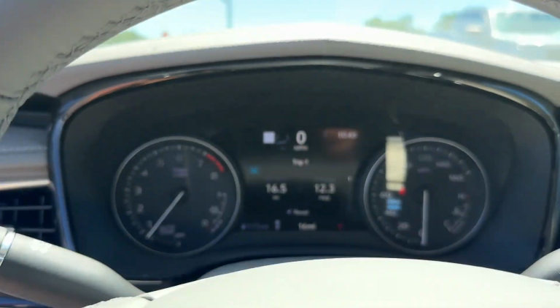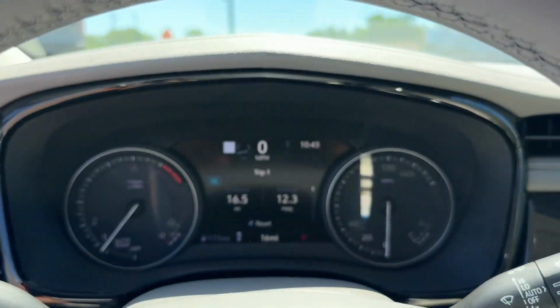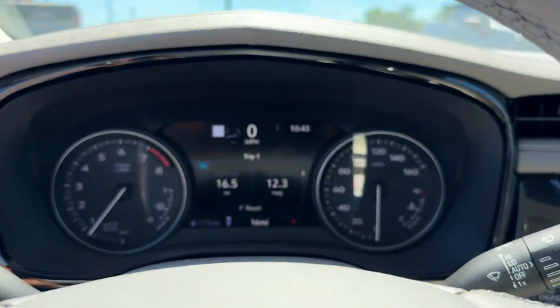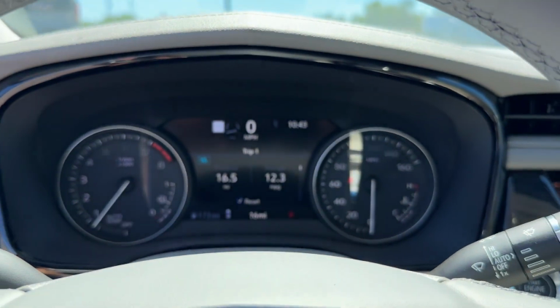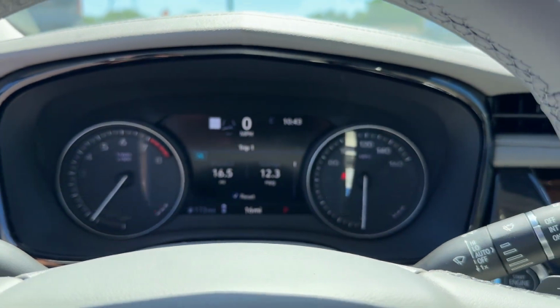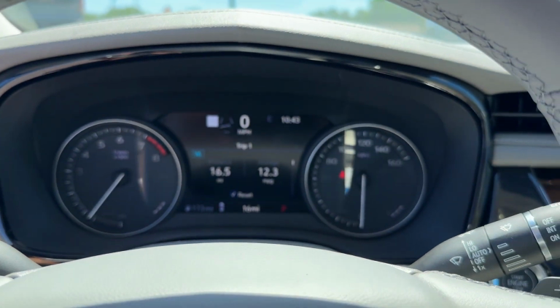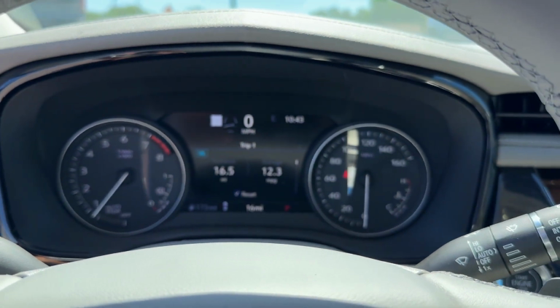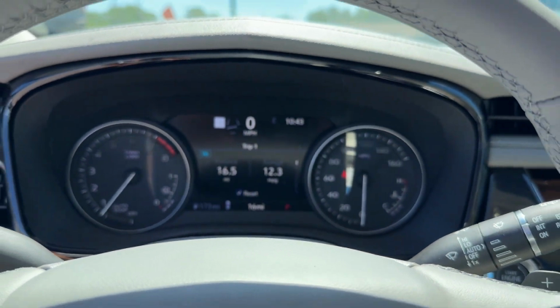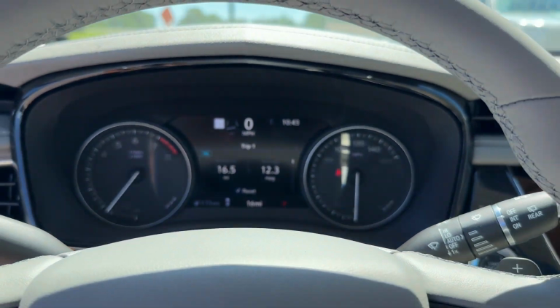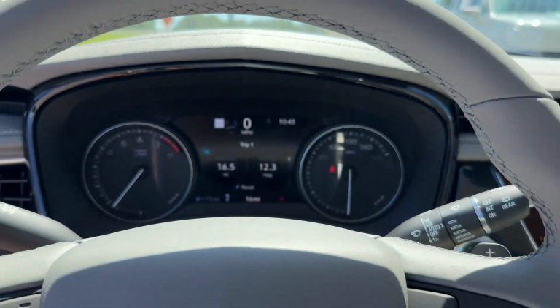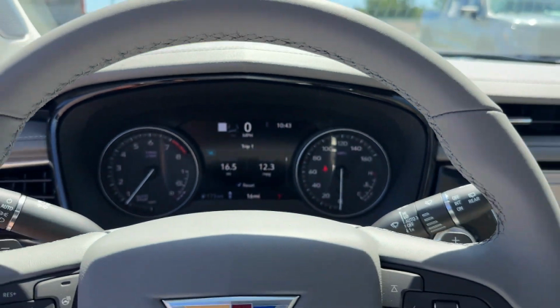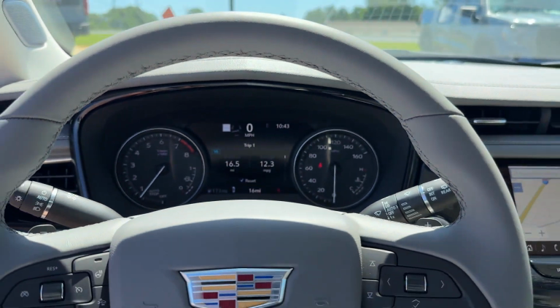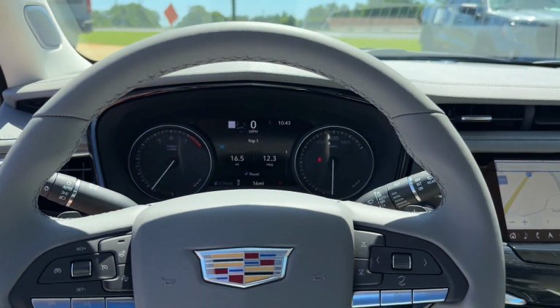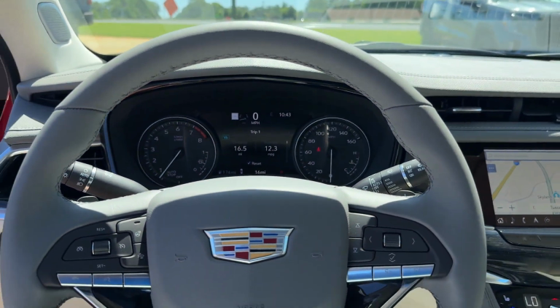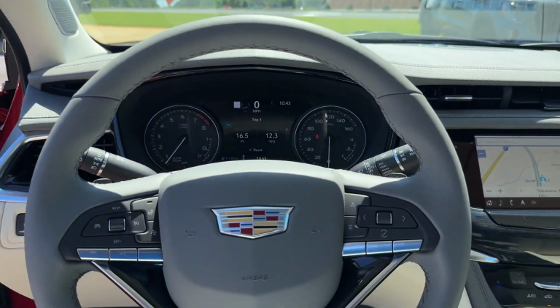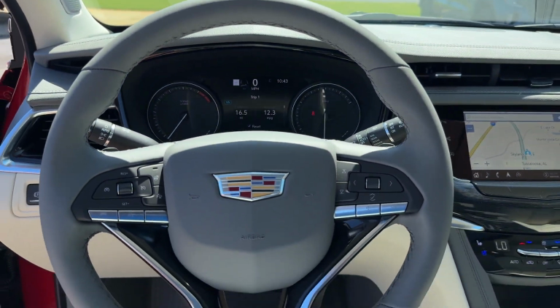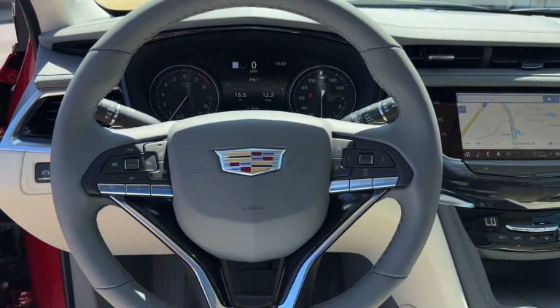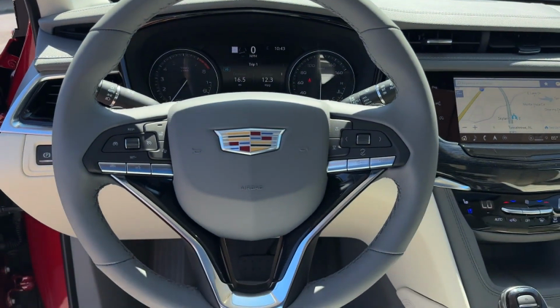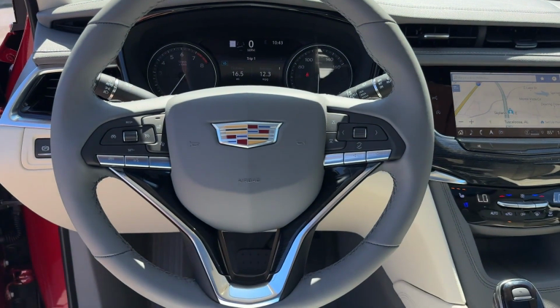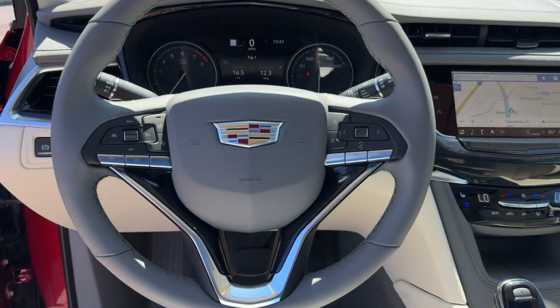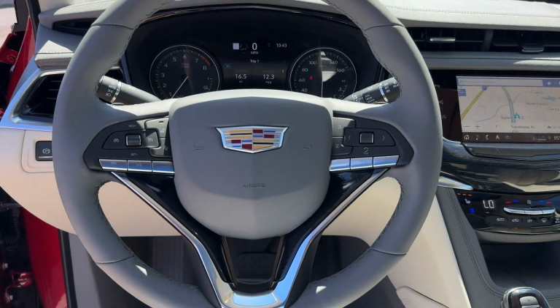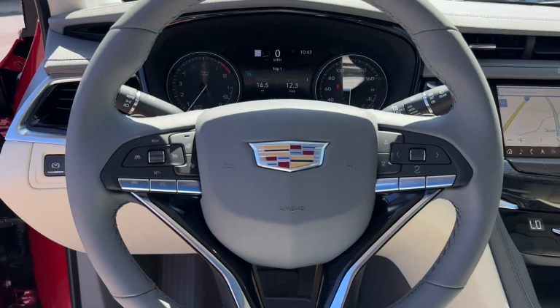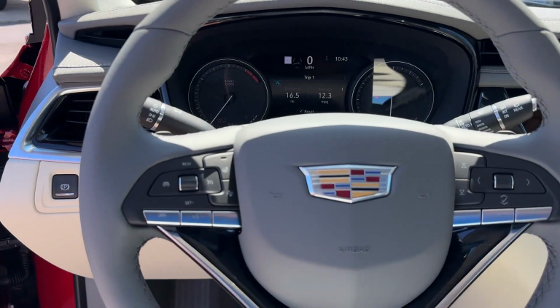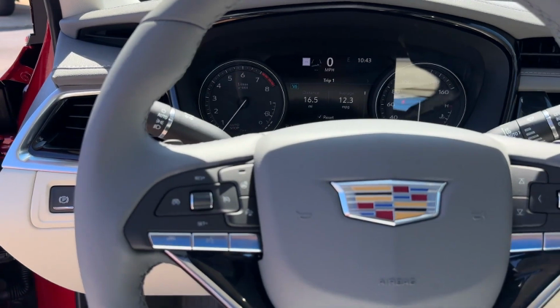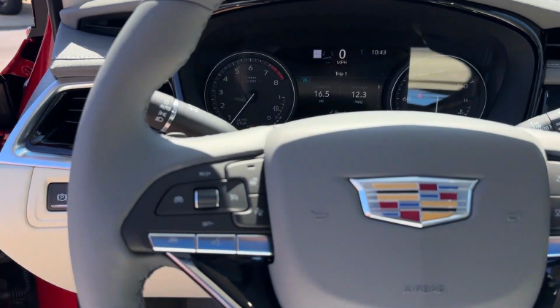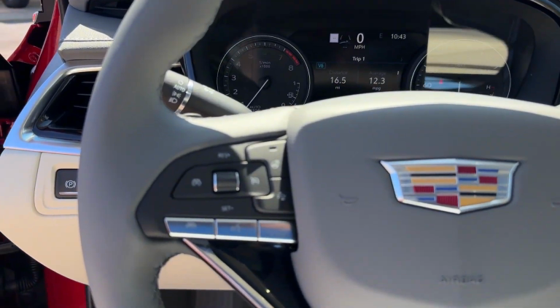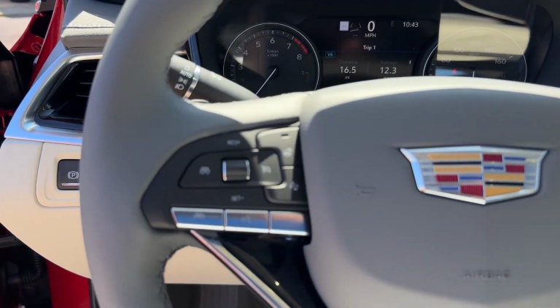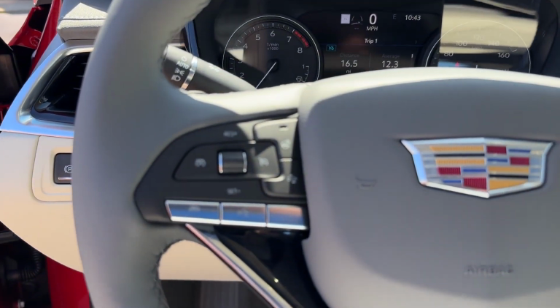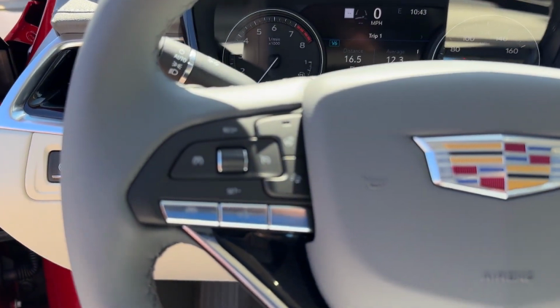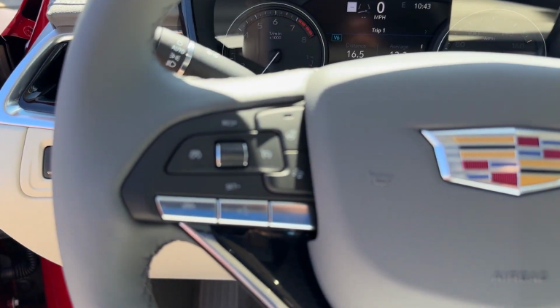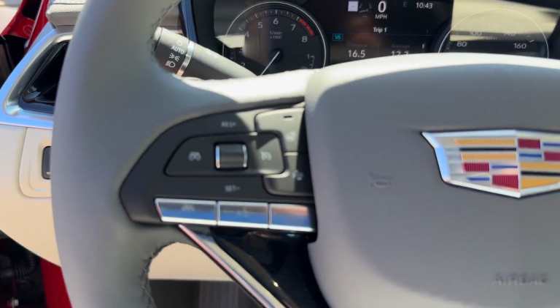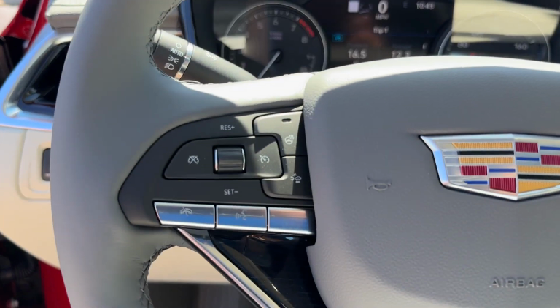Additional features include parking aid sensor, third-row seating, heated side-view mirrors, leather seats, and a panoramic roof.